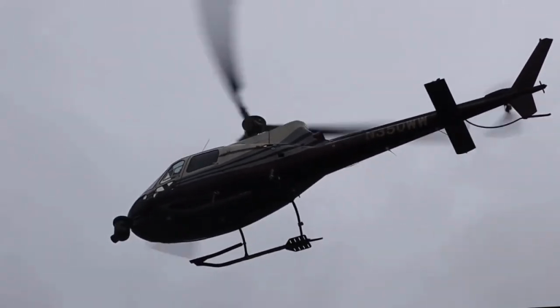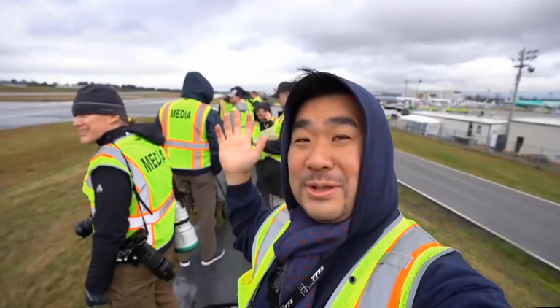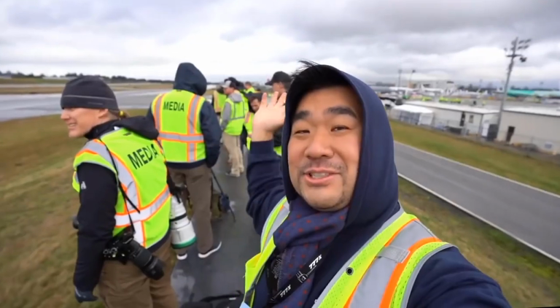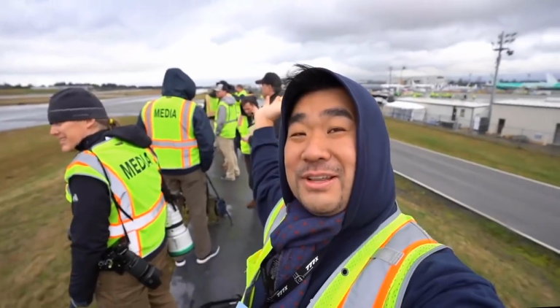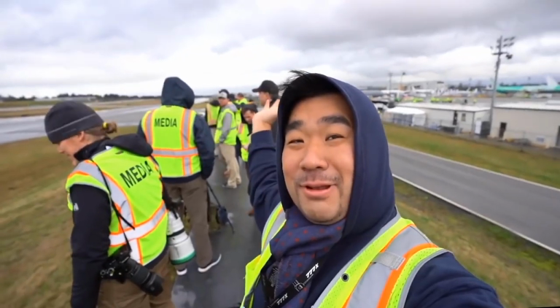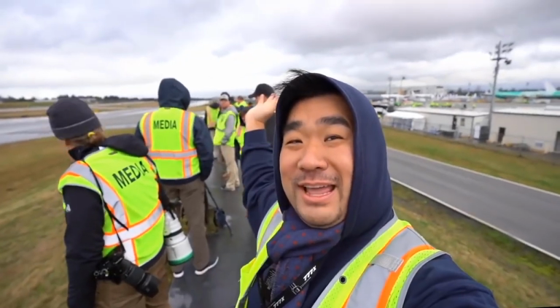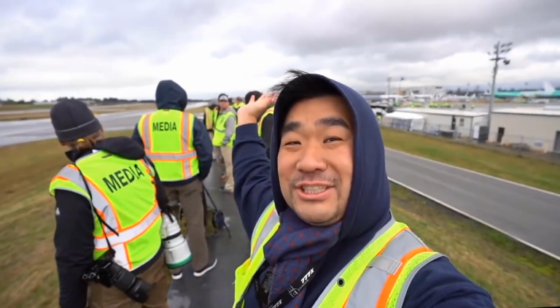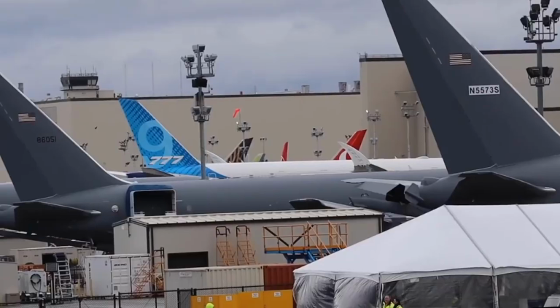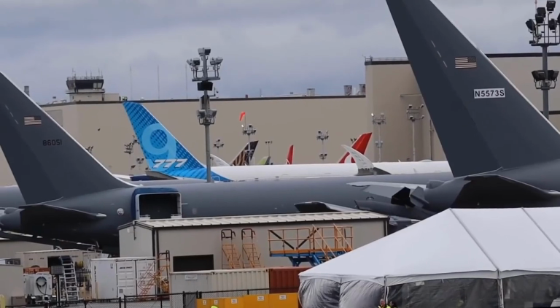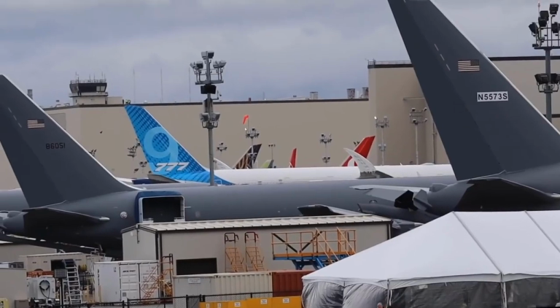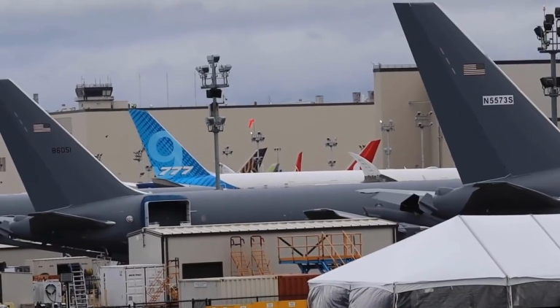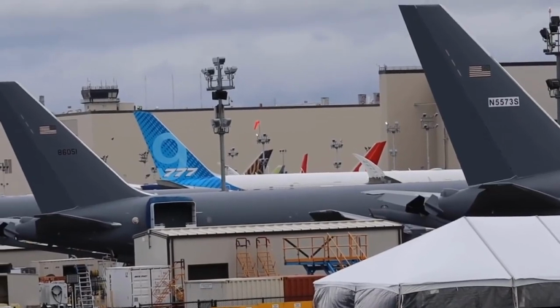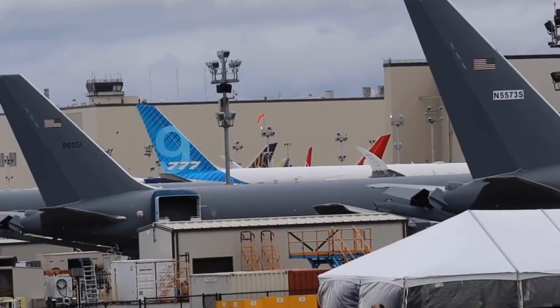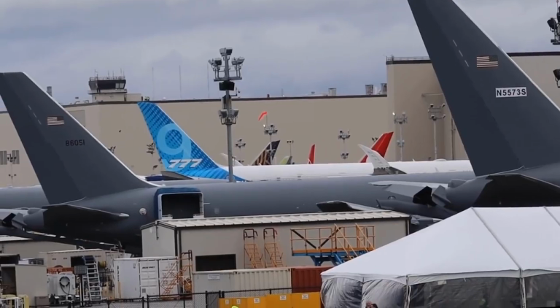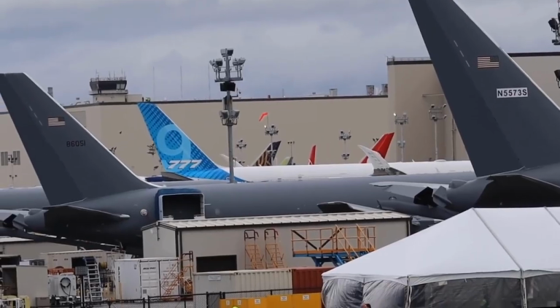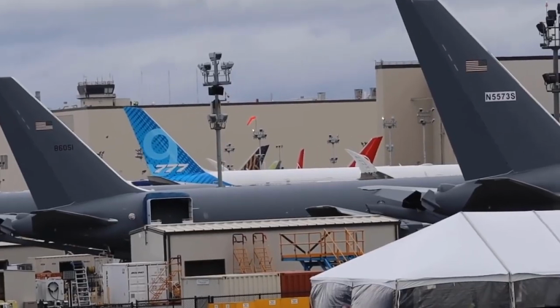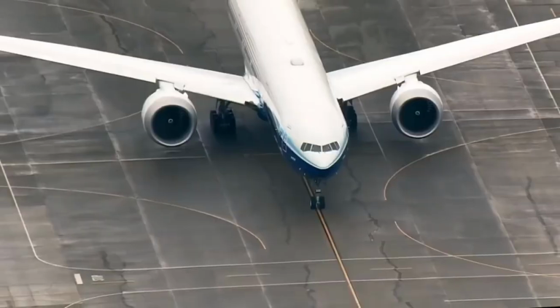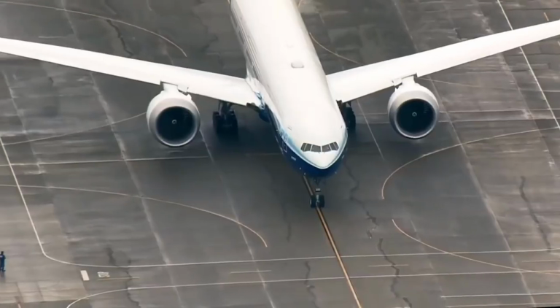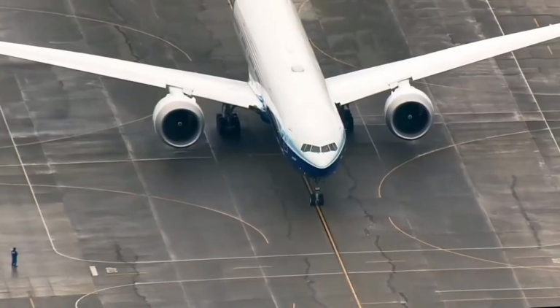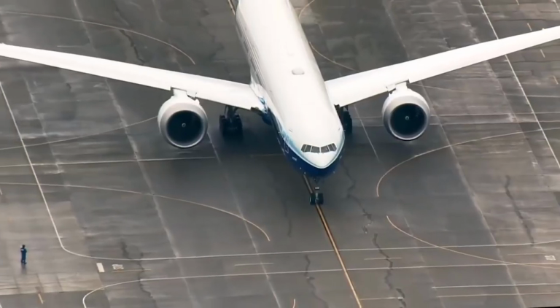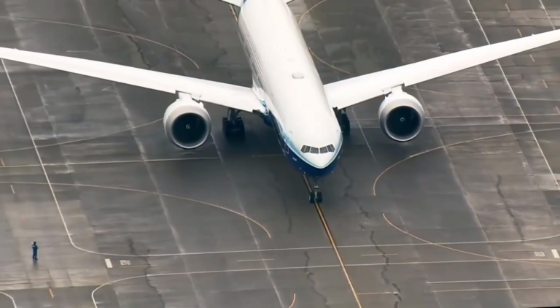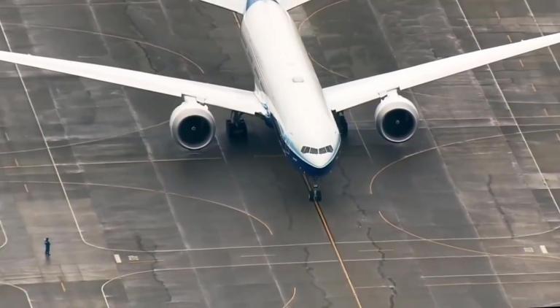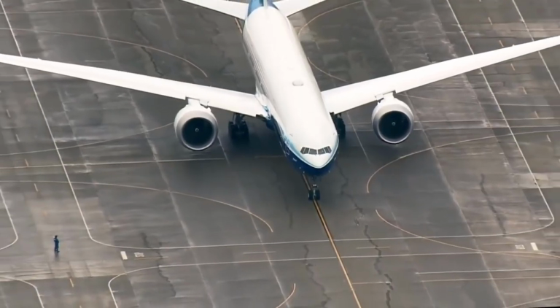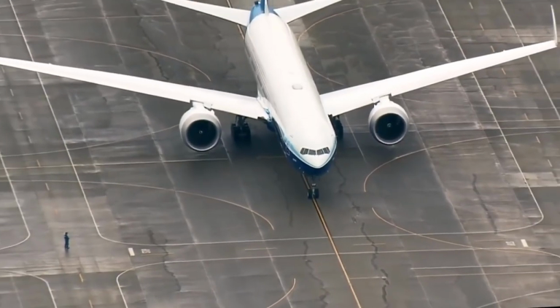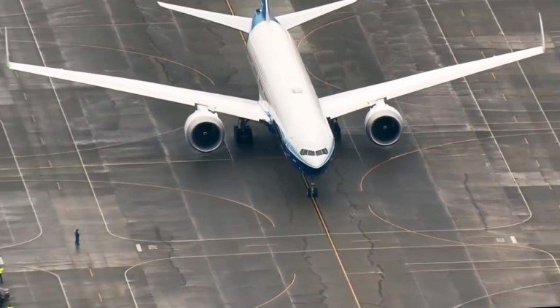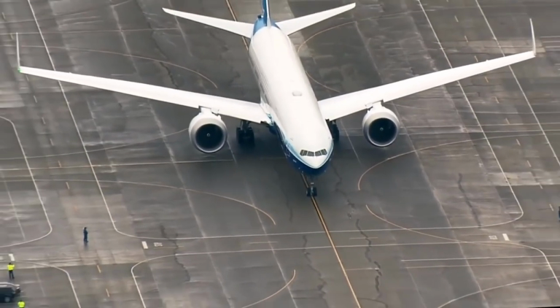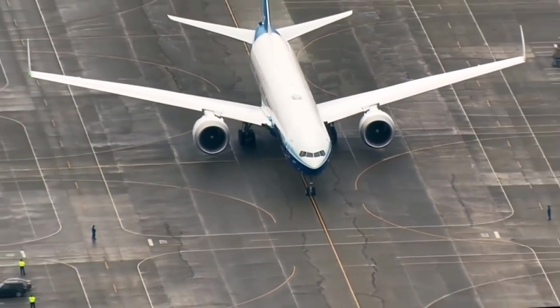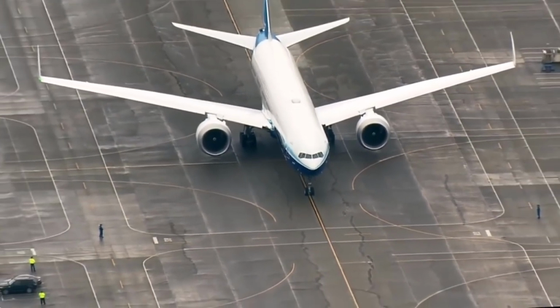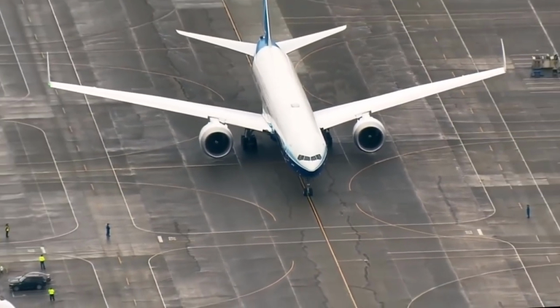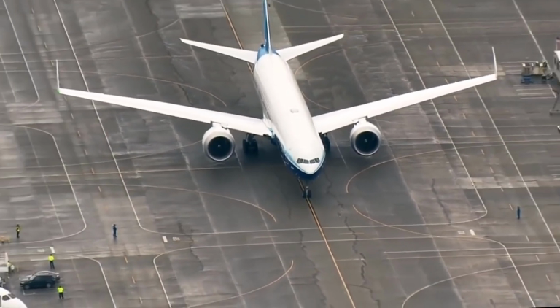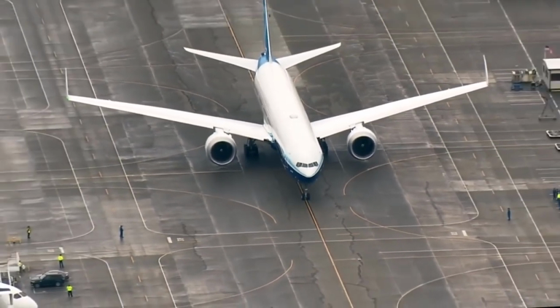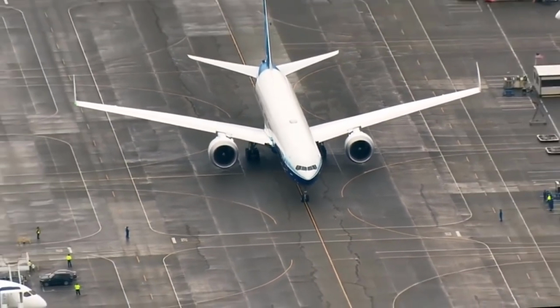We just saw the plane push back from the delivery center gate. So it's waiting to taxi — the moment's coming soon.